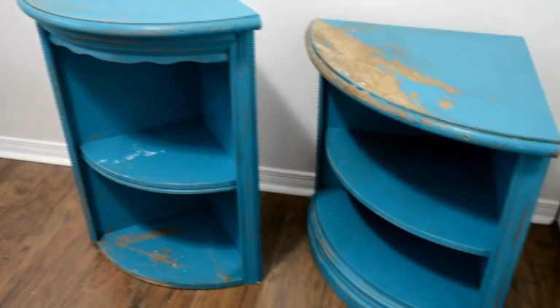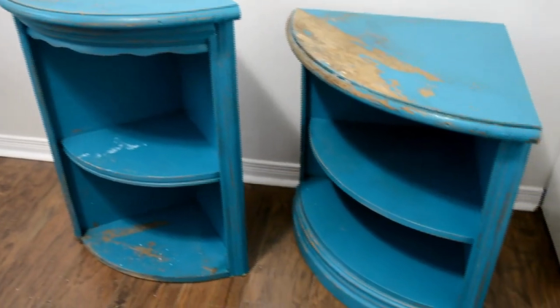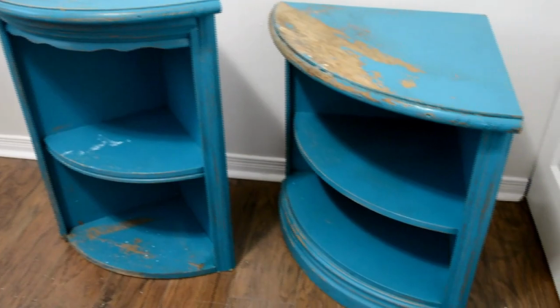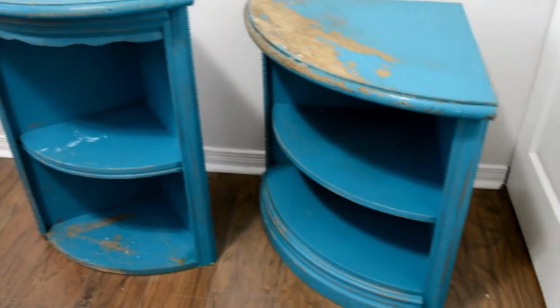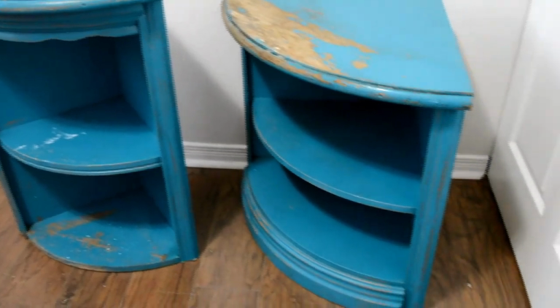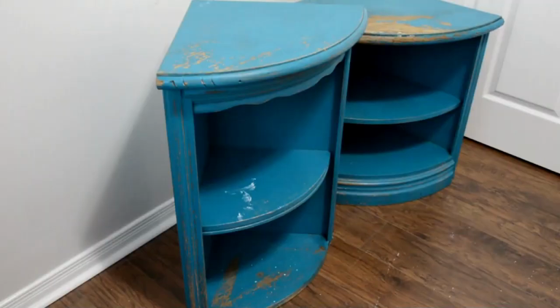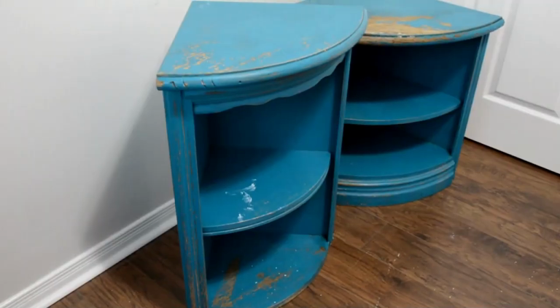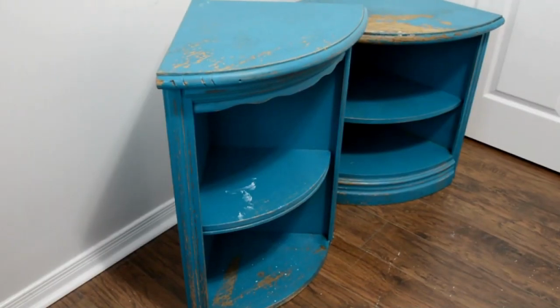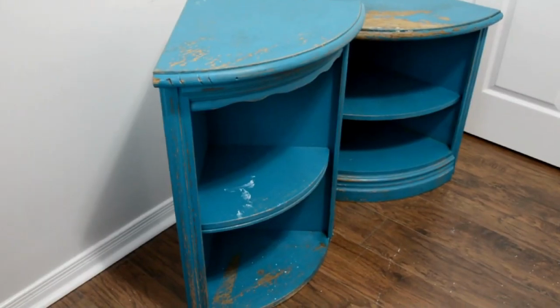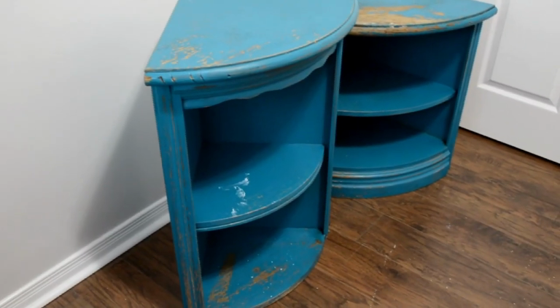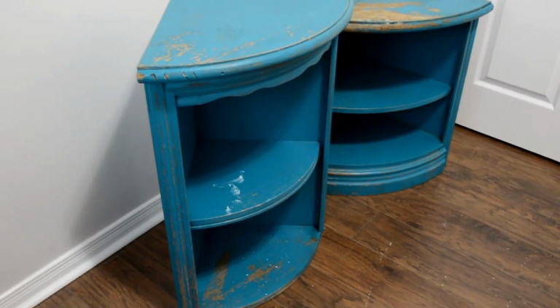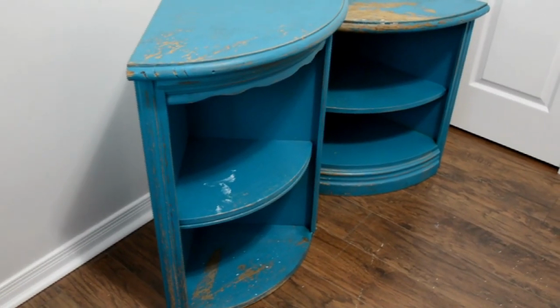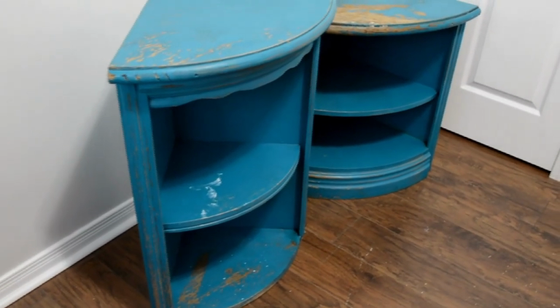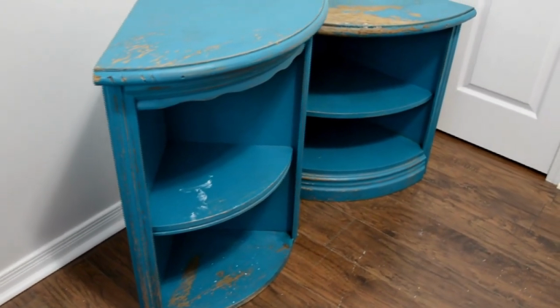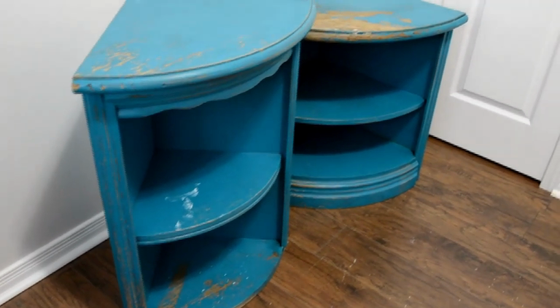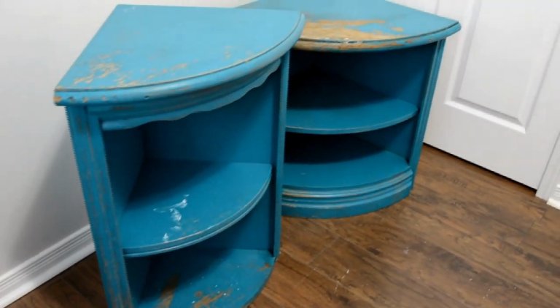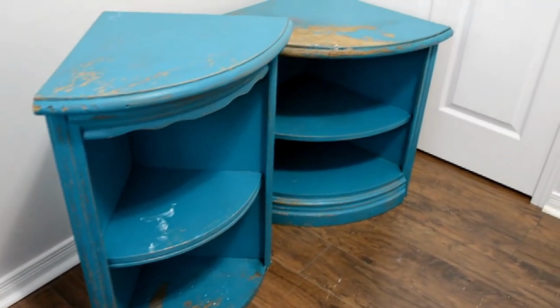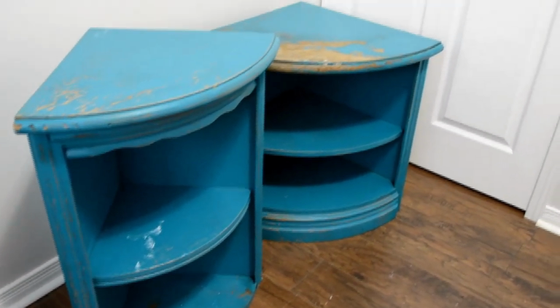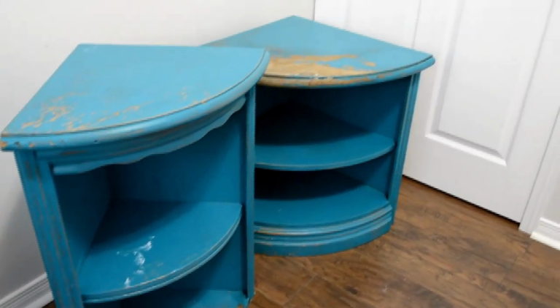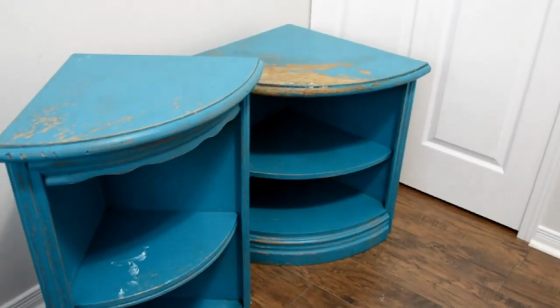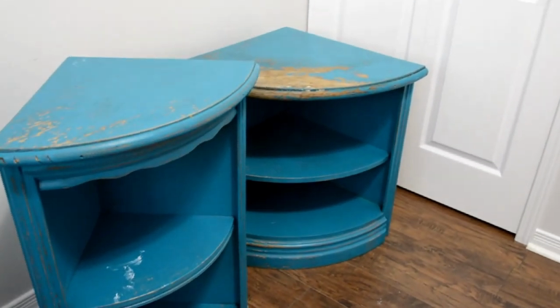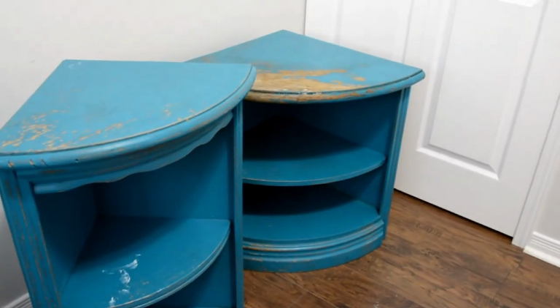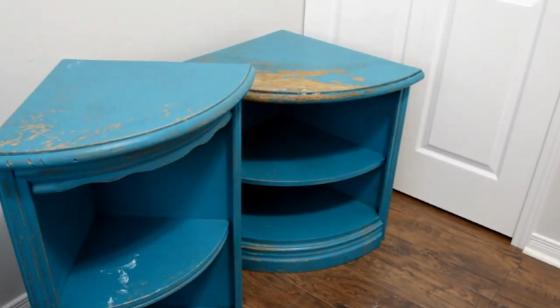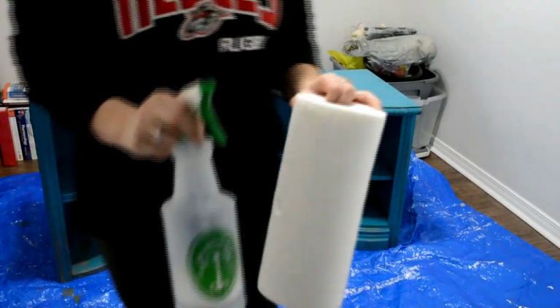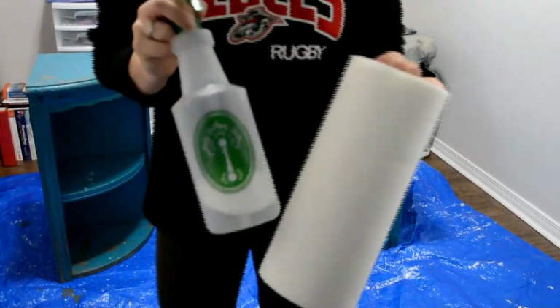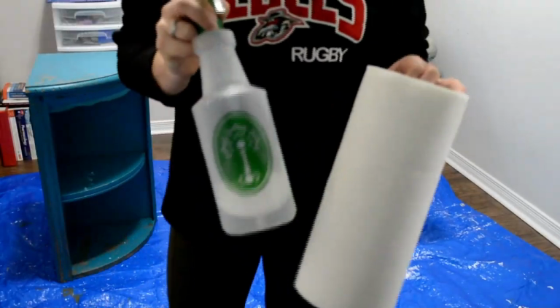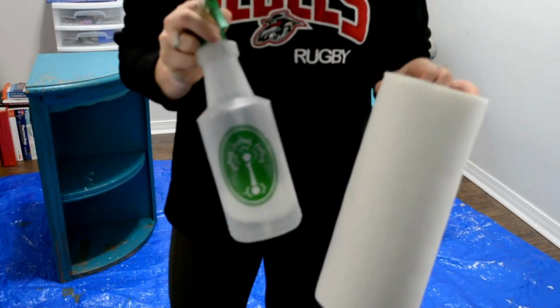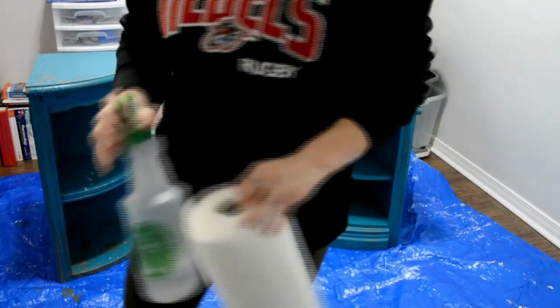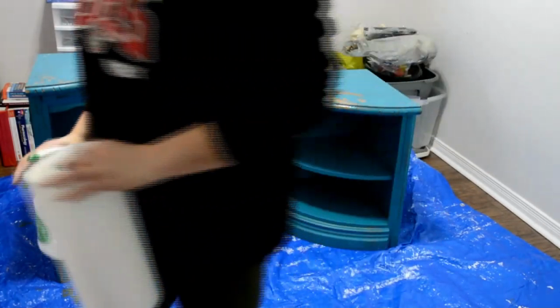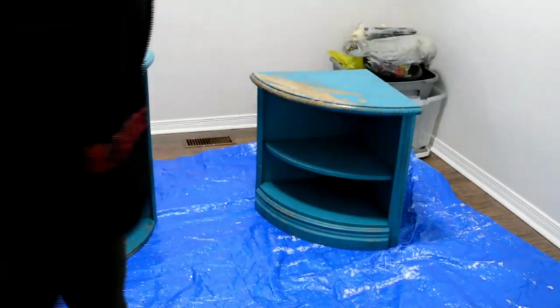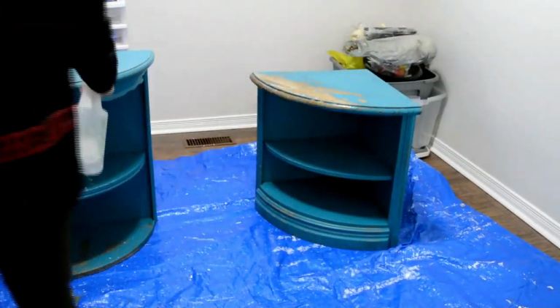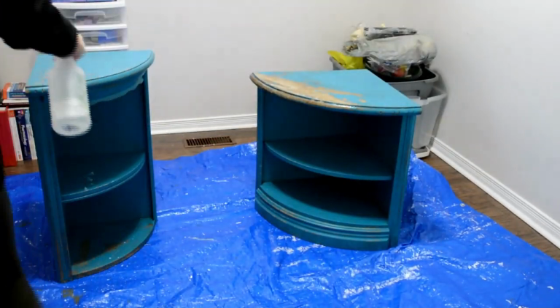Per usual, we're going to start by cleaning it with our TSP alternative, drying, and then we'll get to sanding.